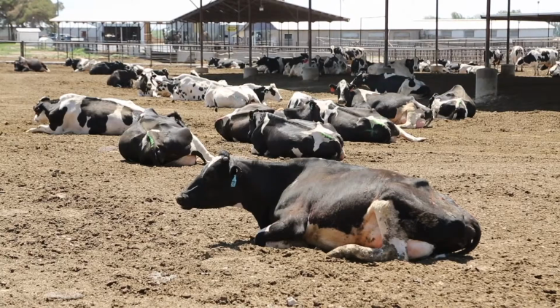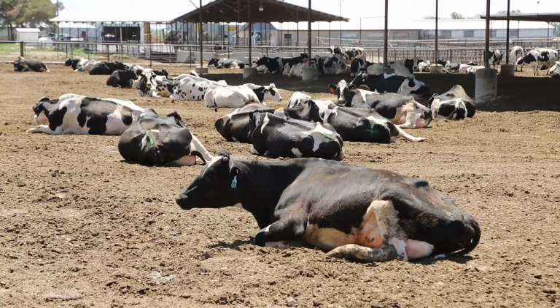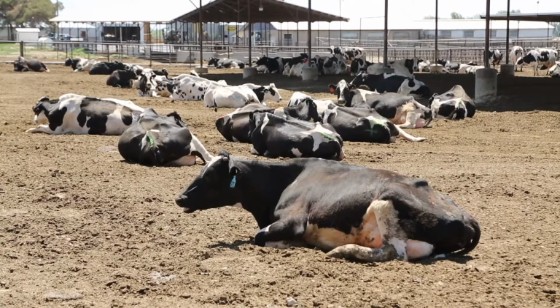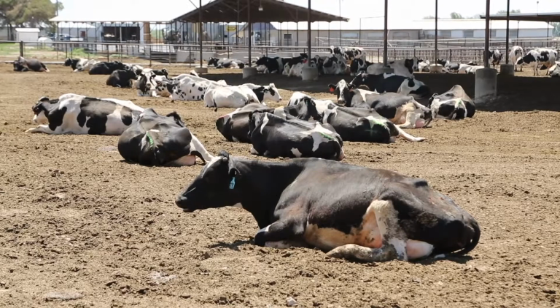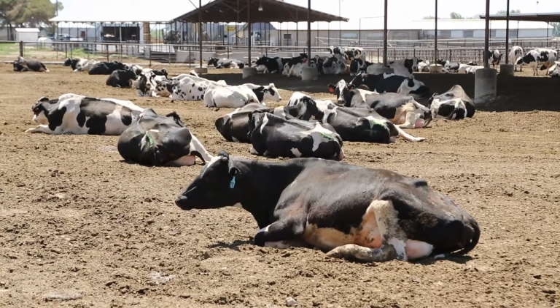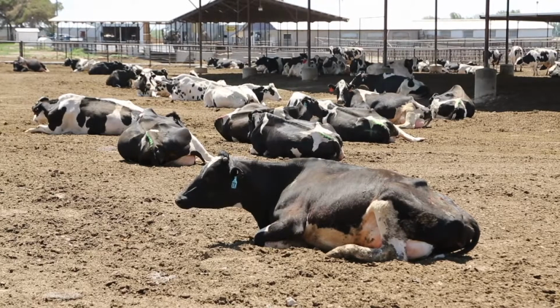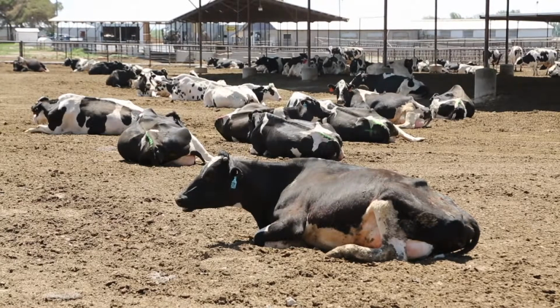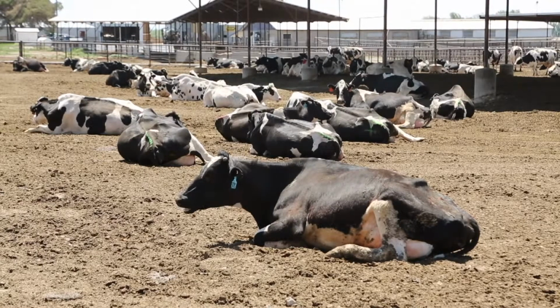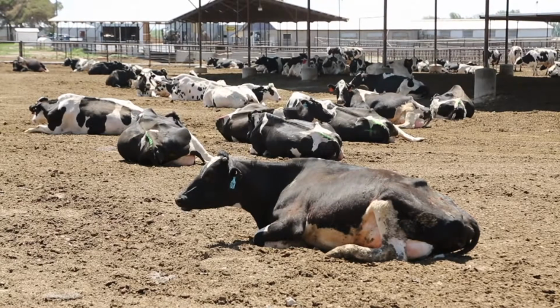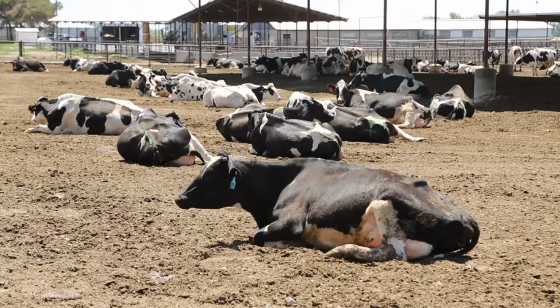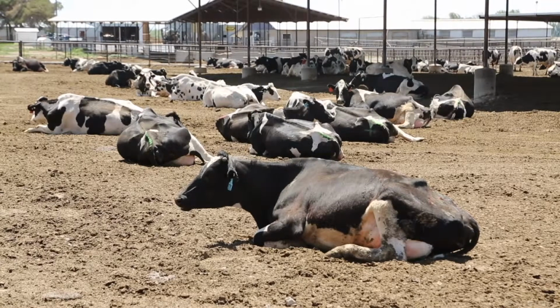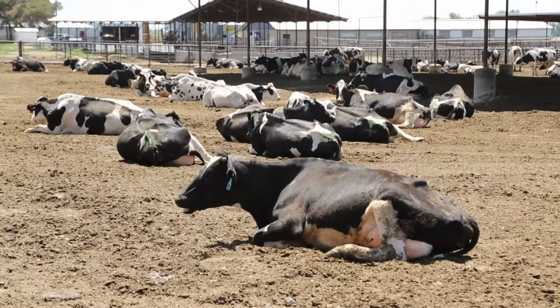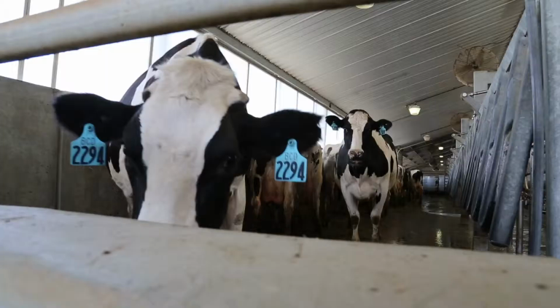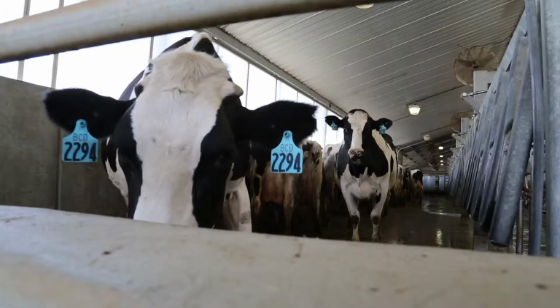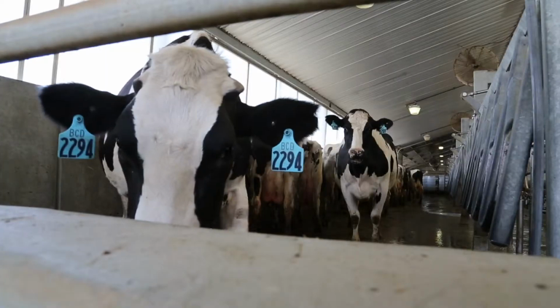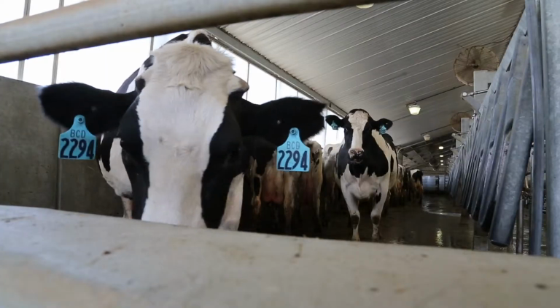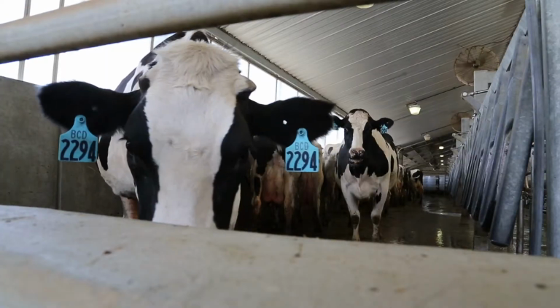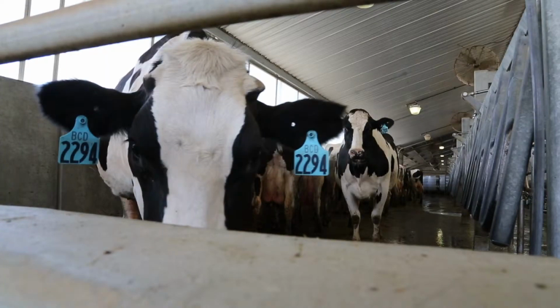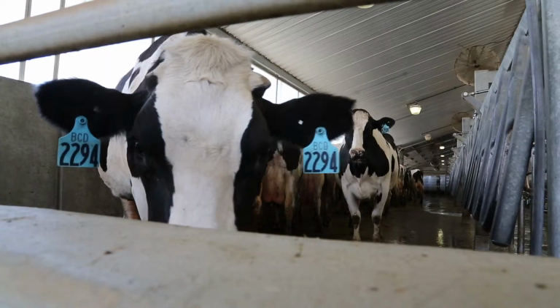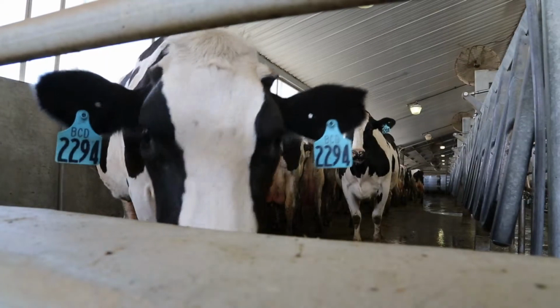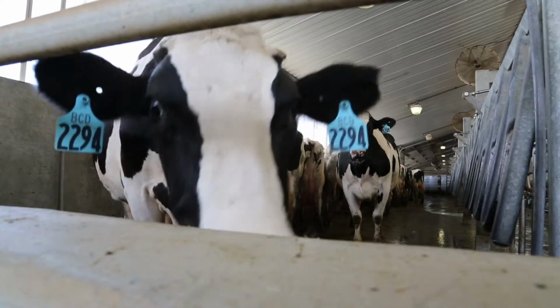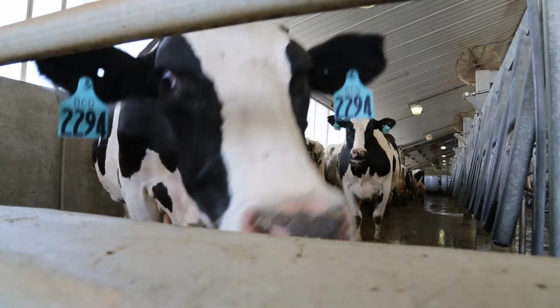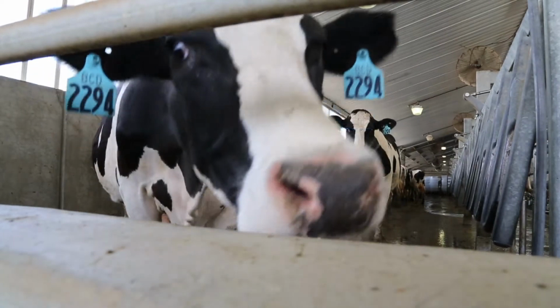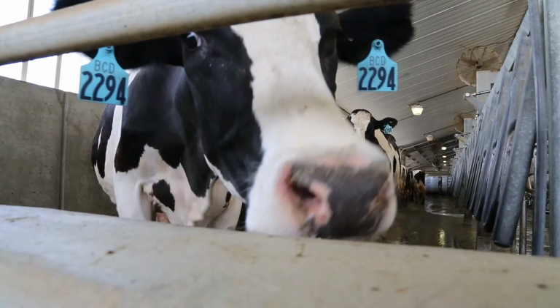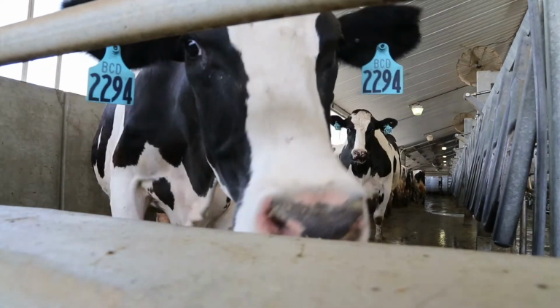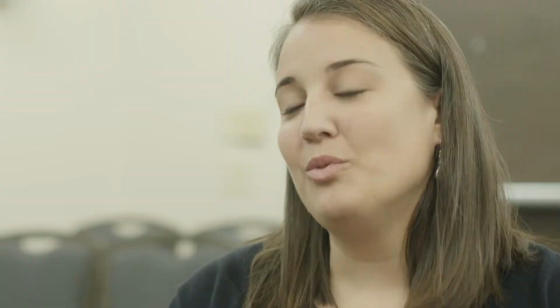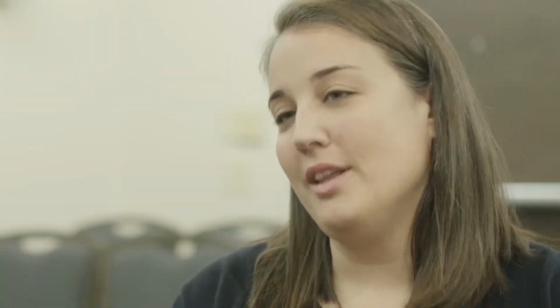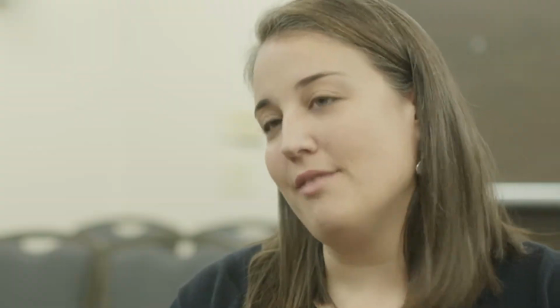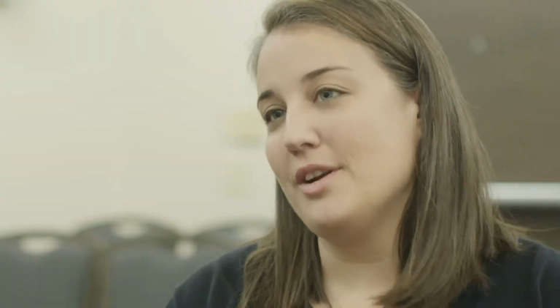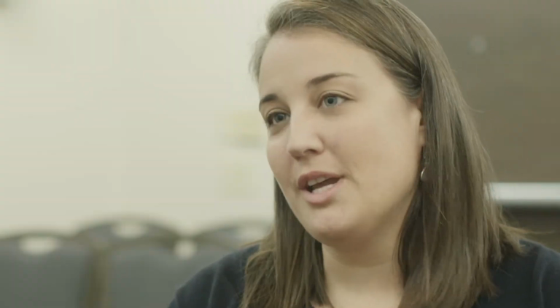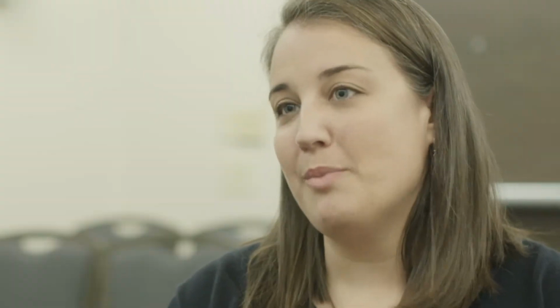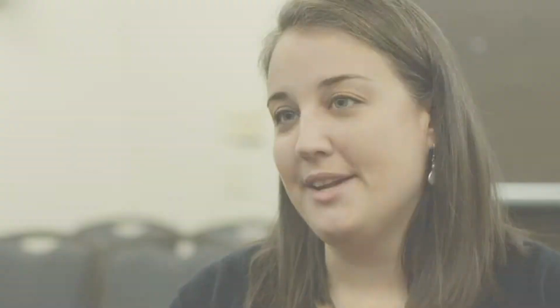So really, it's reducing the headaches that a producer will experience in that fresh cow pen.